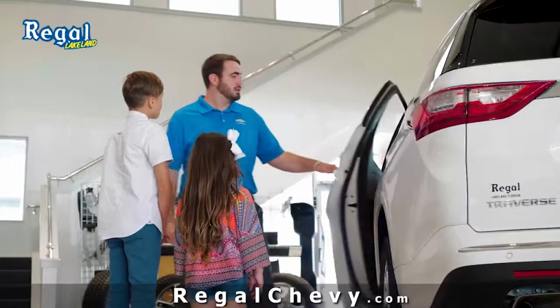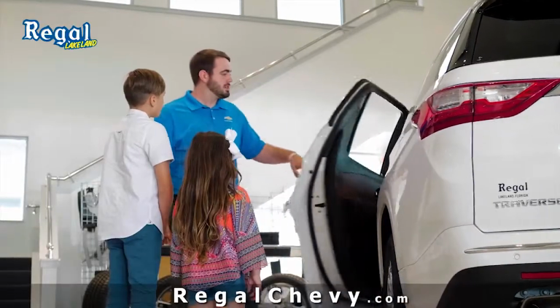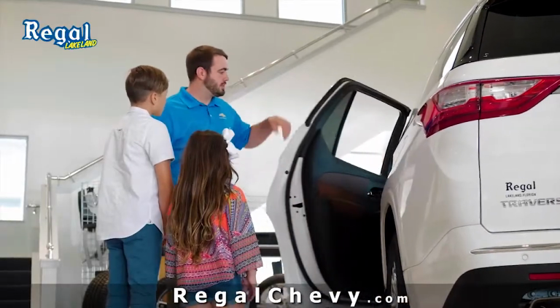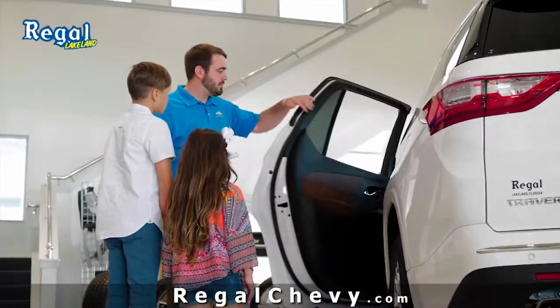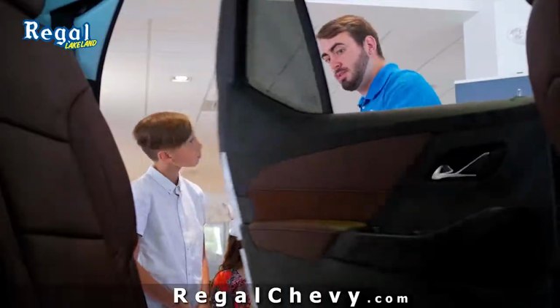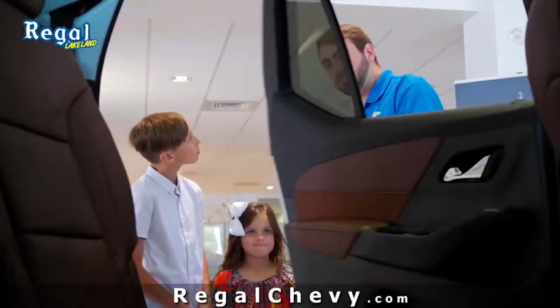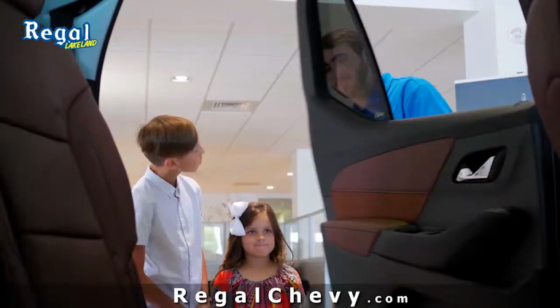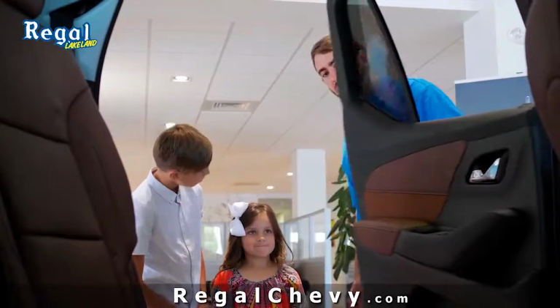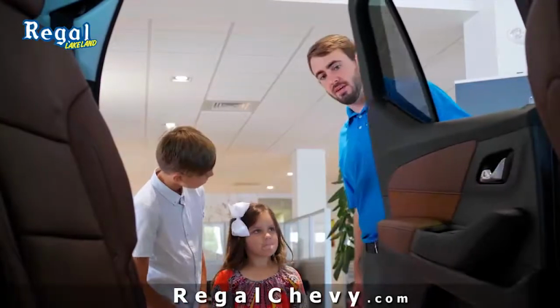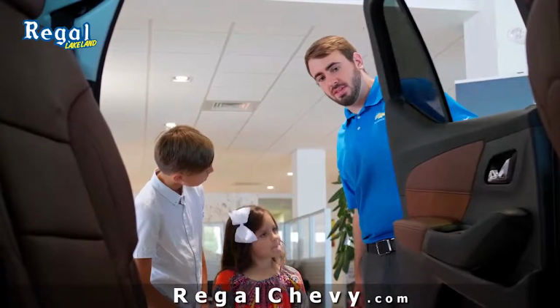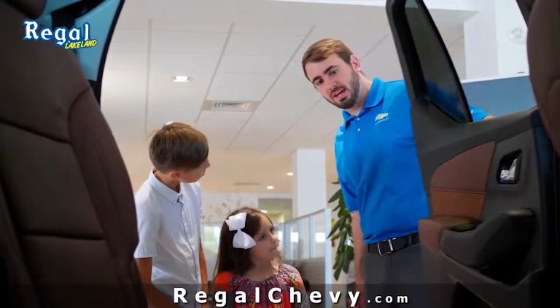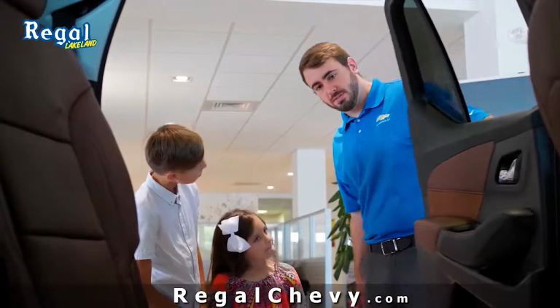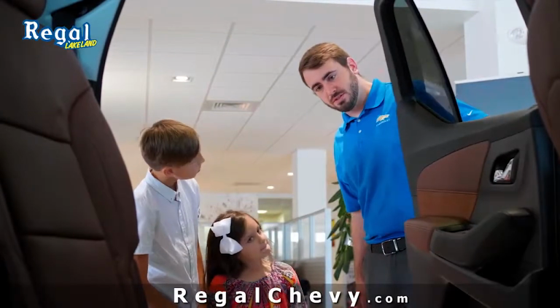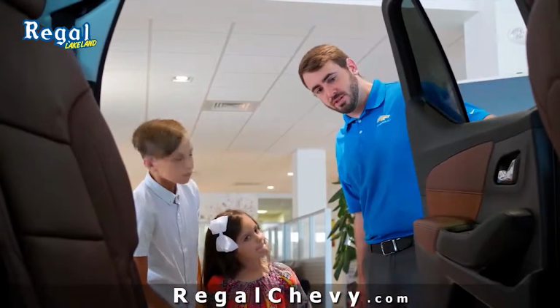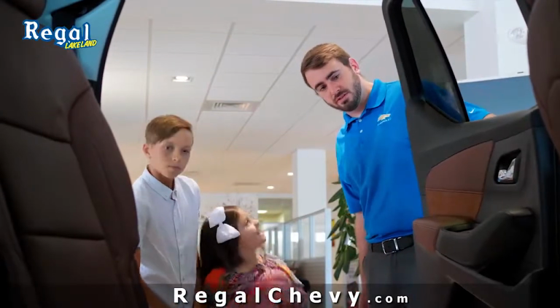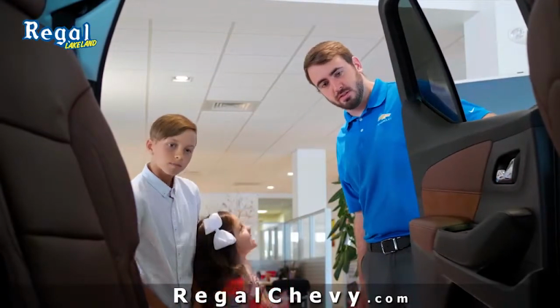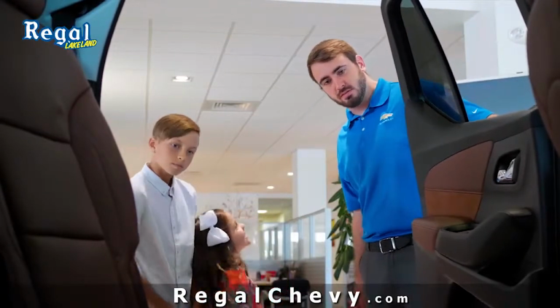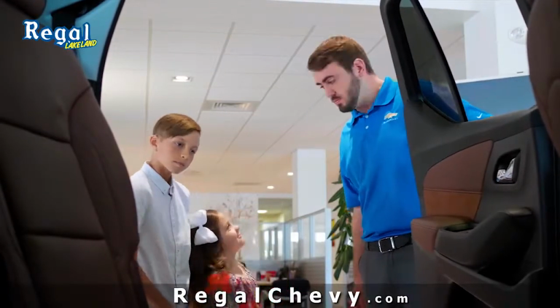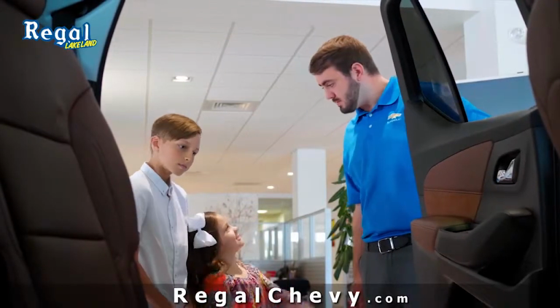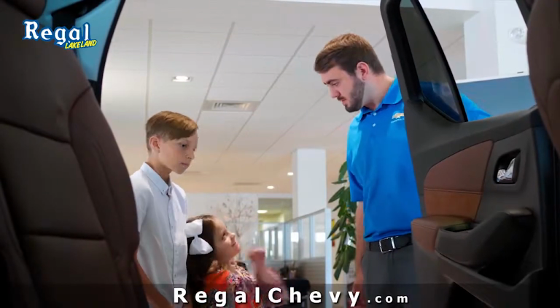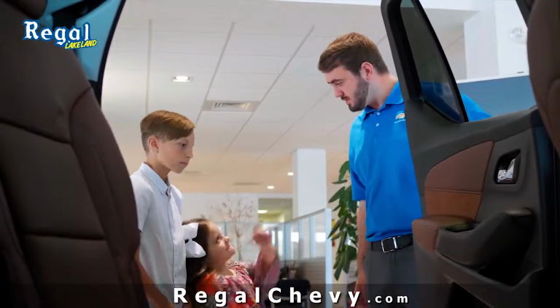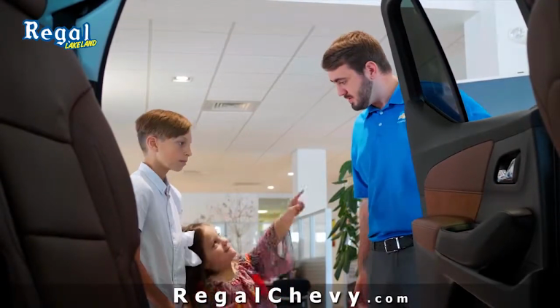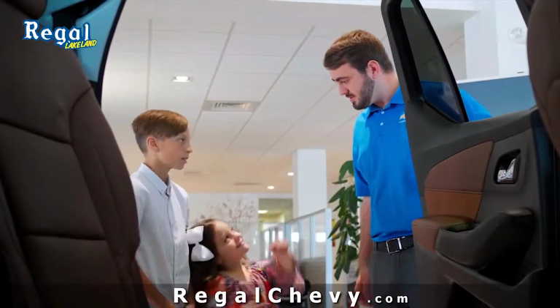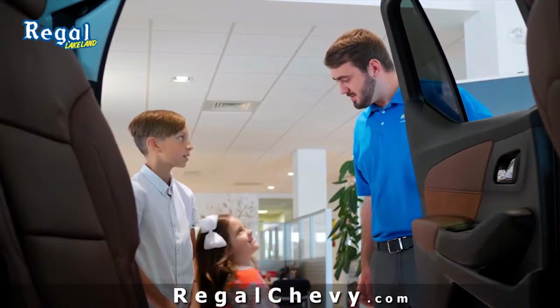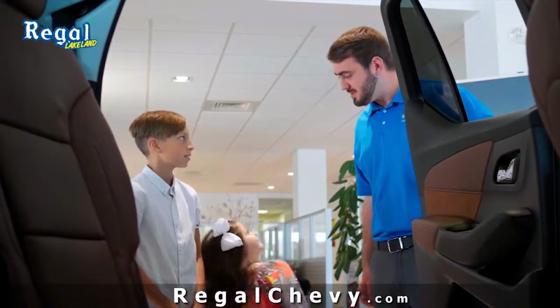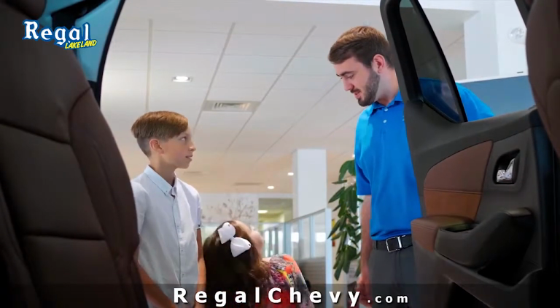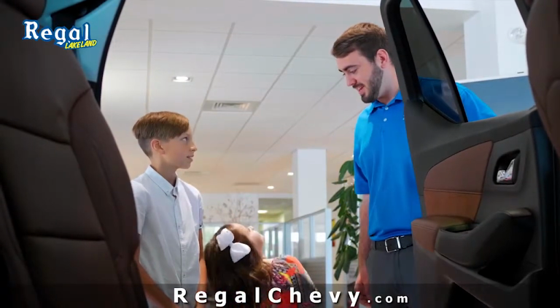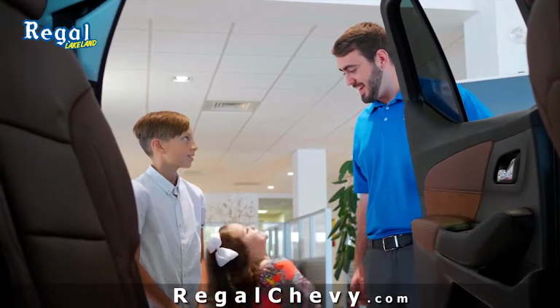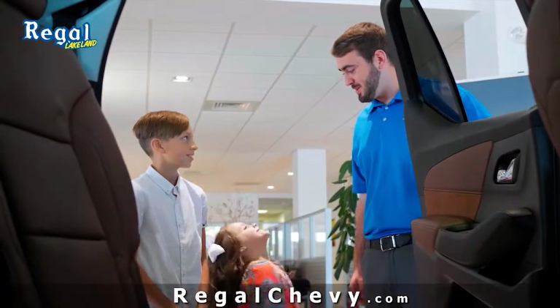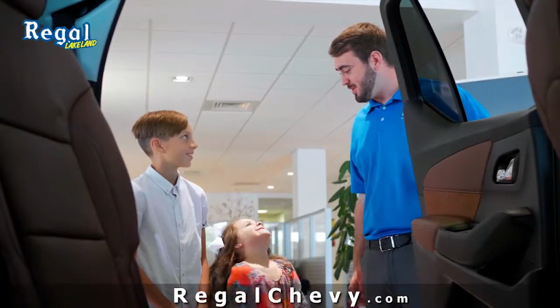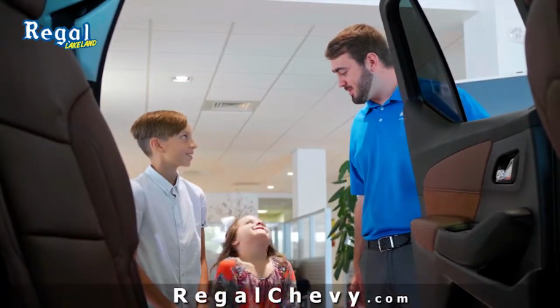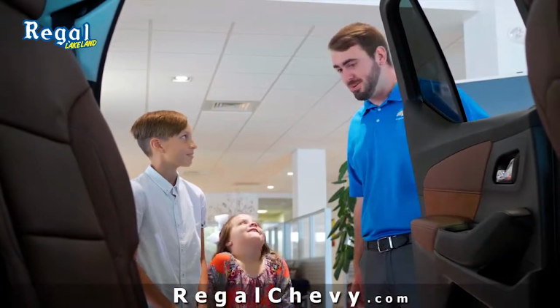And in the backseat of the Traverse, we have the captain's chairs. Like a captain on a boat? Just like a captain on a boat.